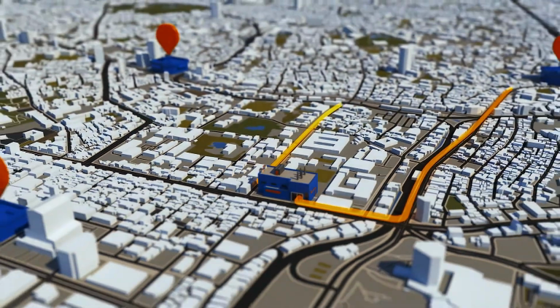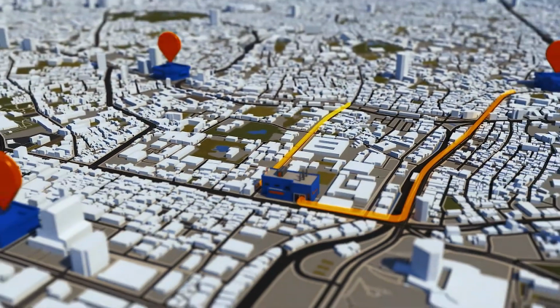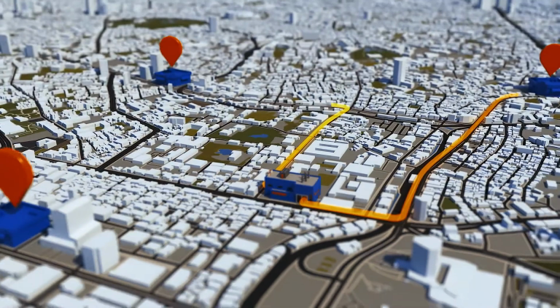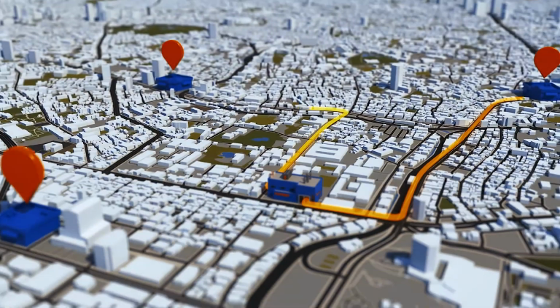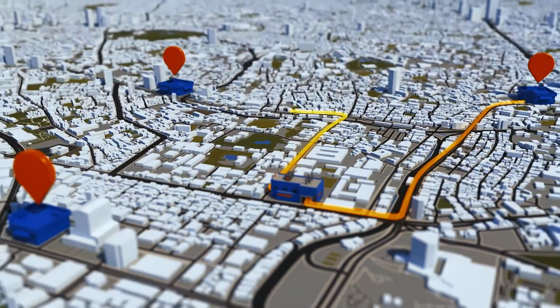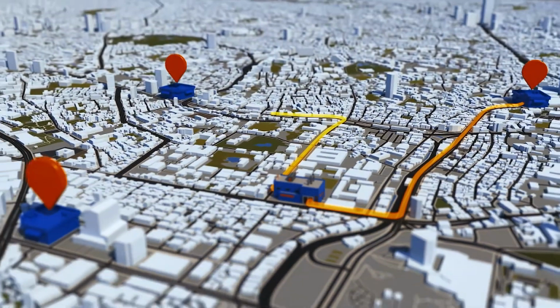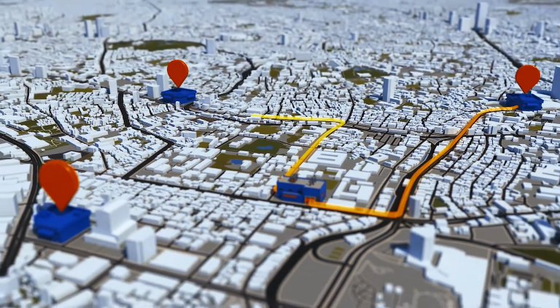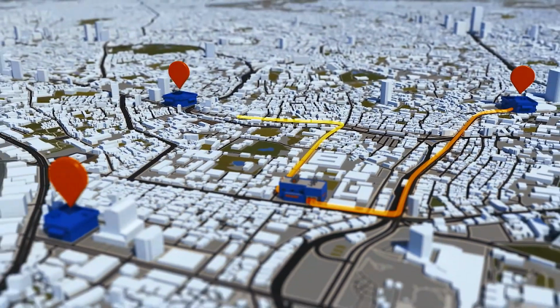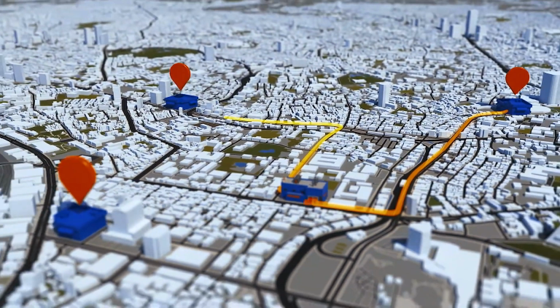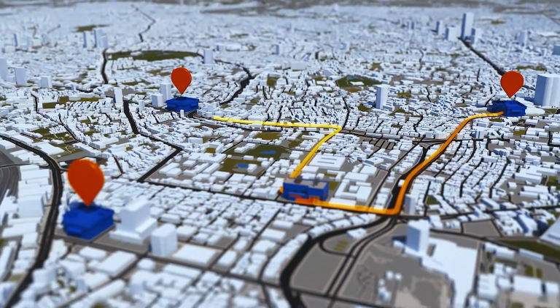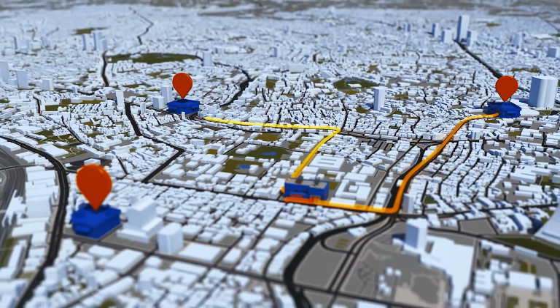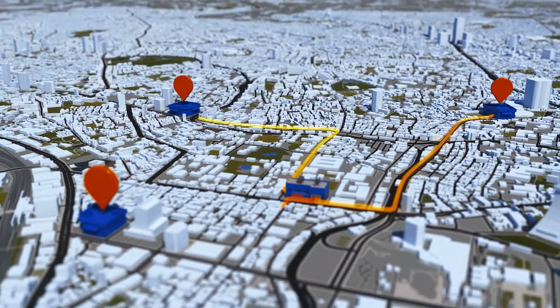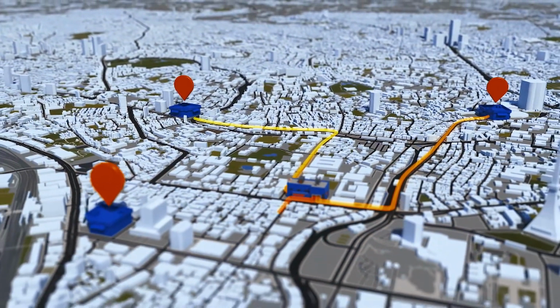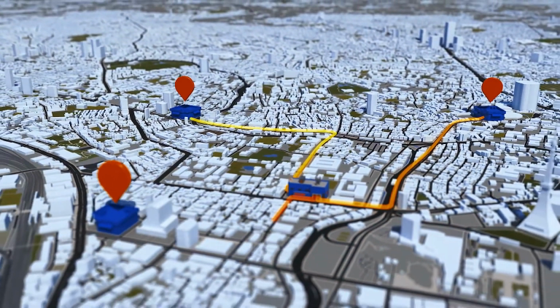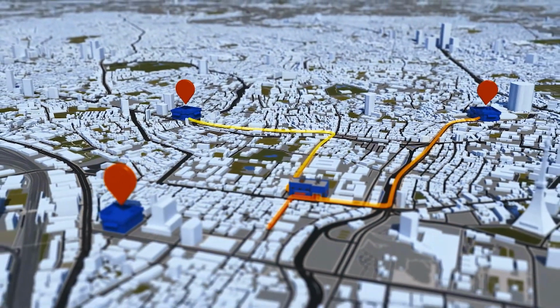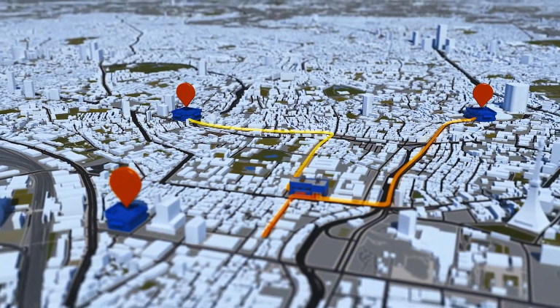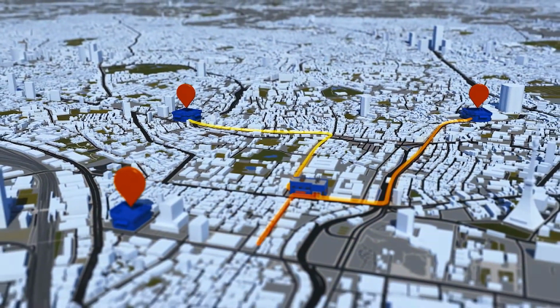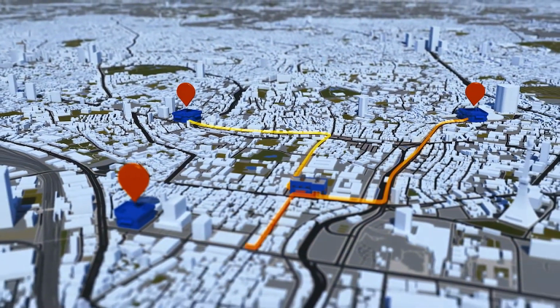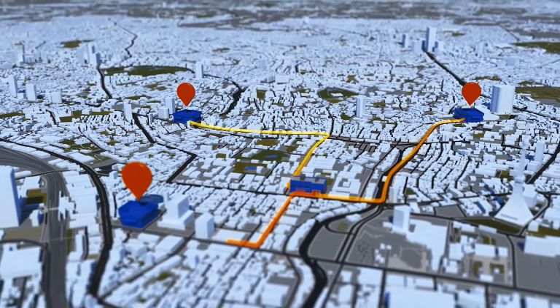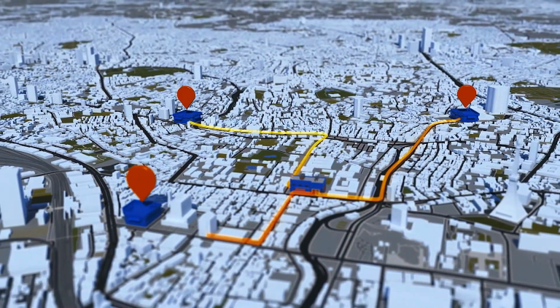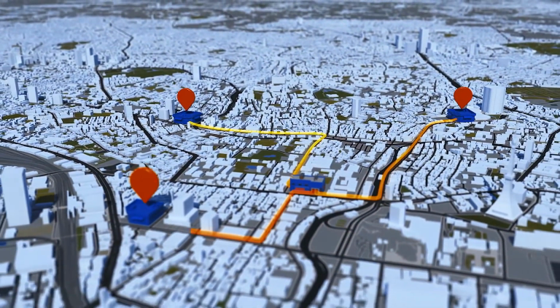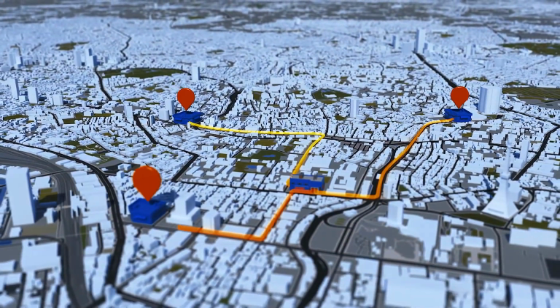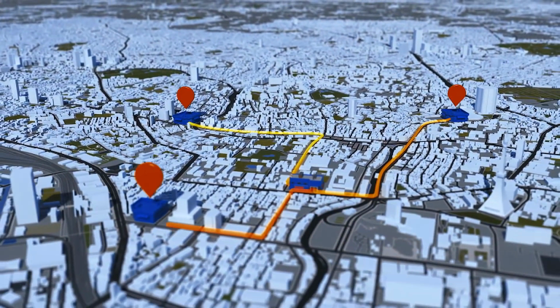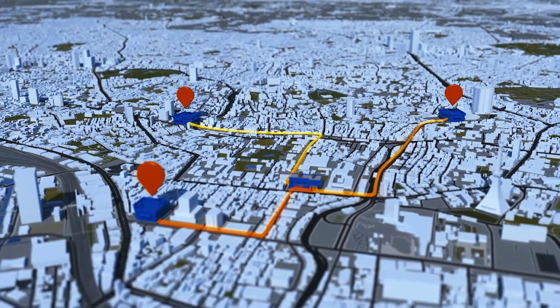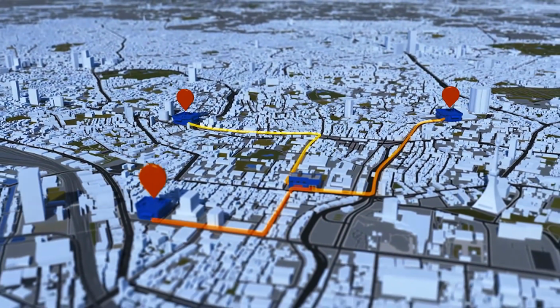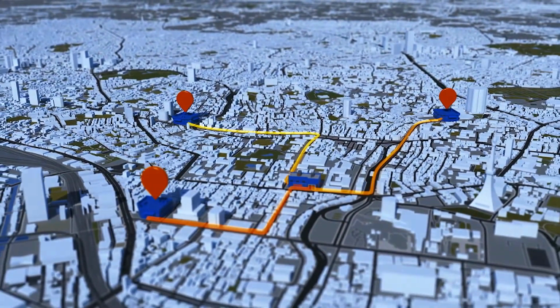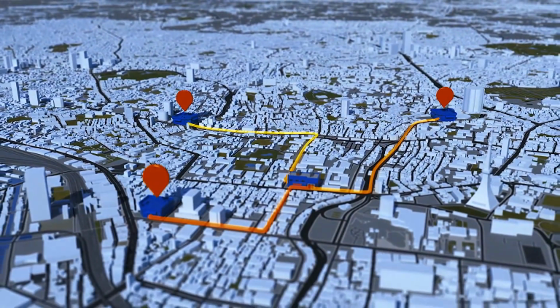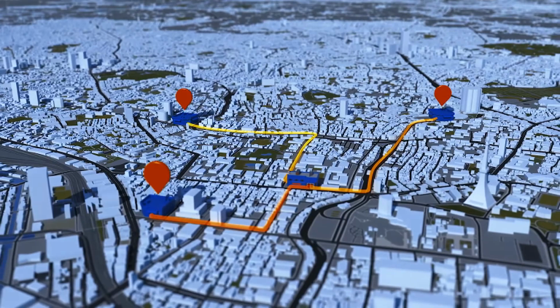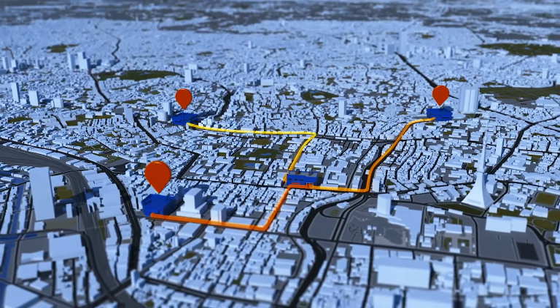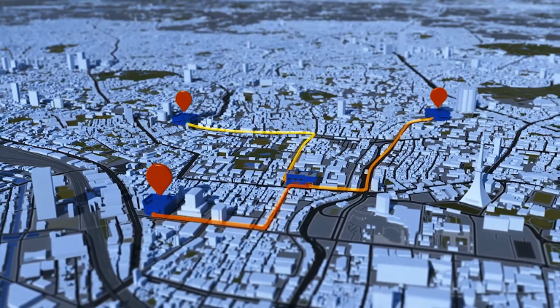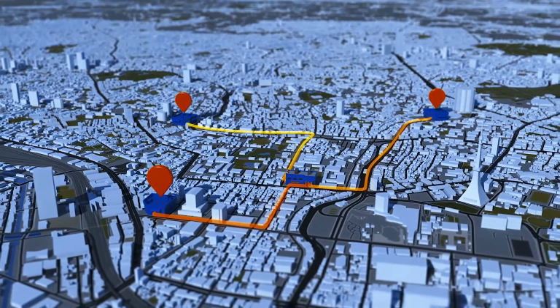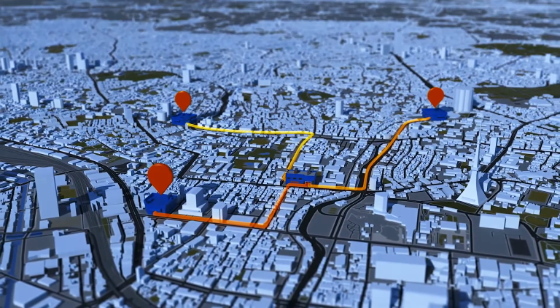By having the system in remote locations, such as consignment stocks, you can monitor inventory levels in real-time.